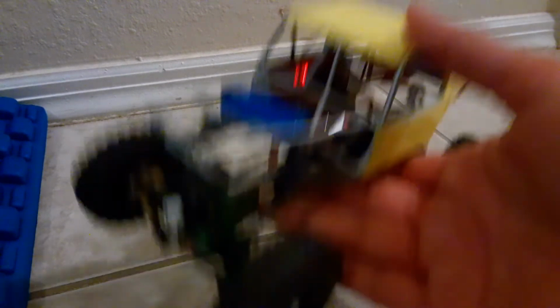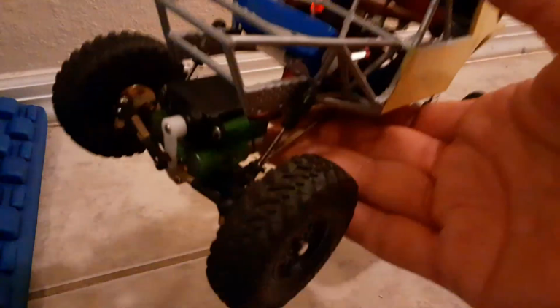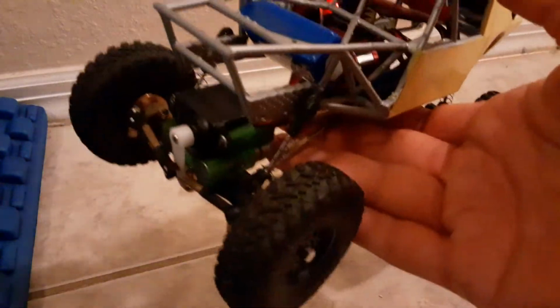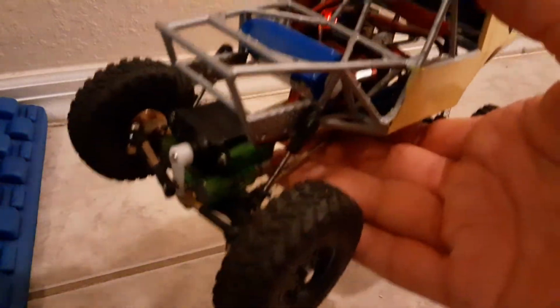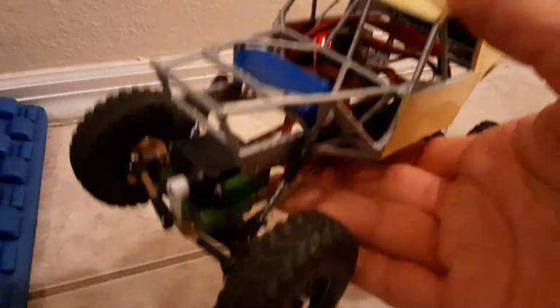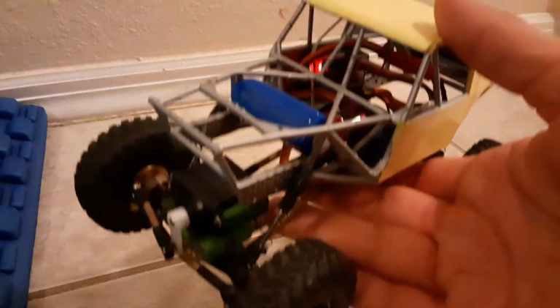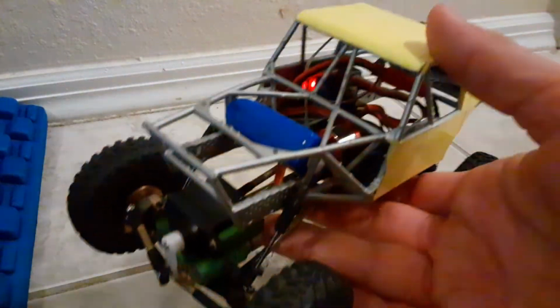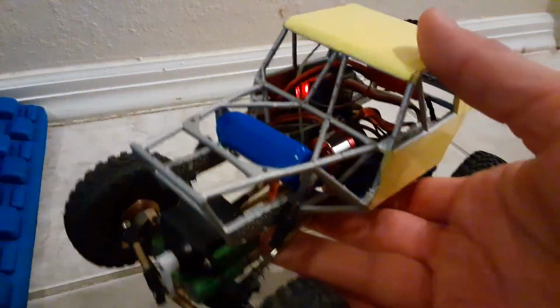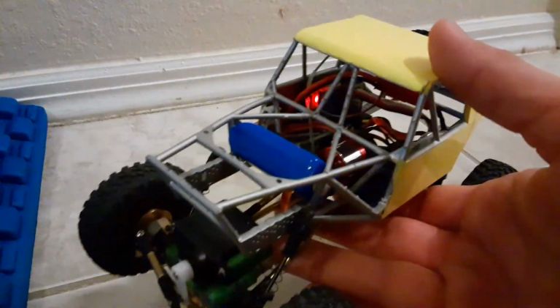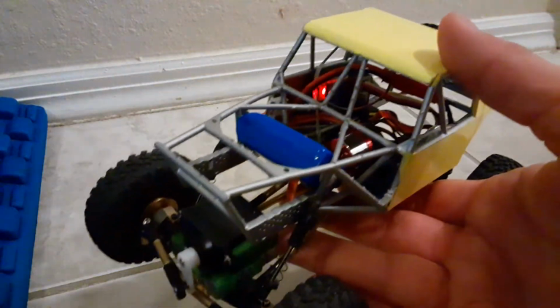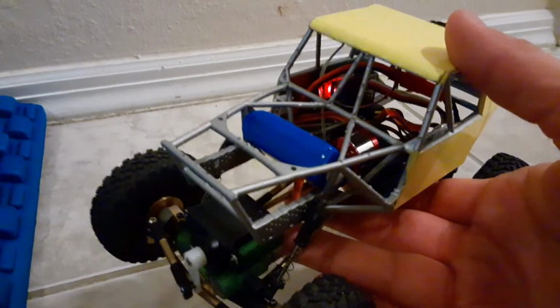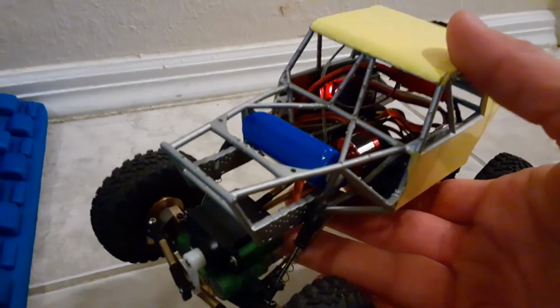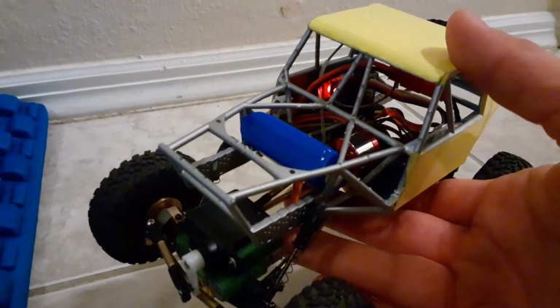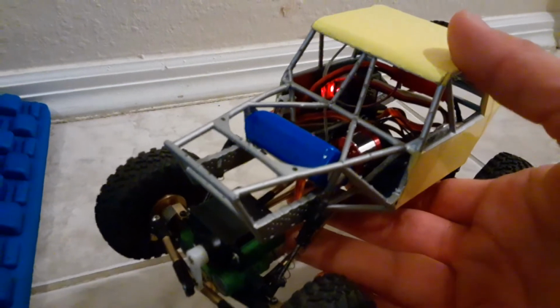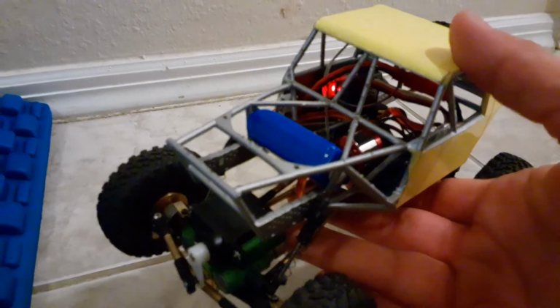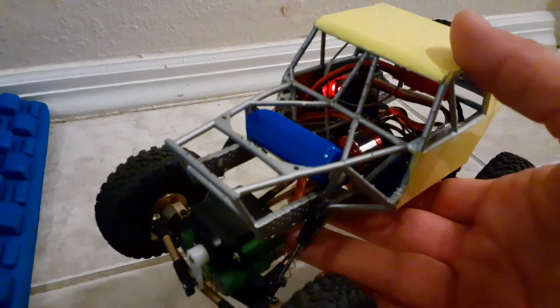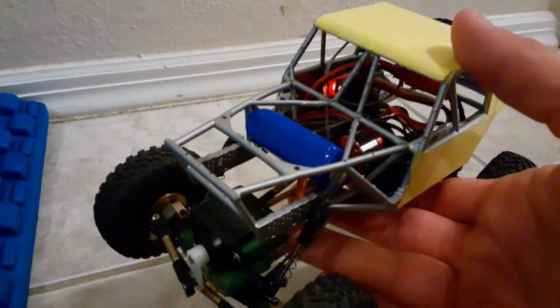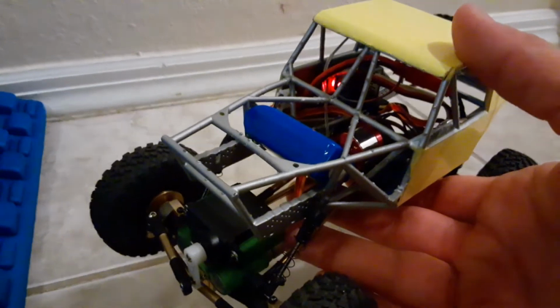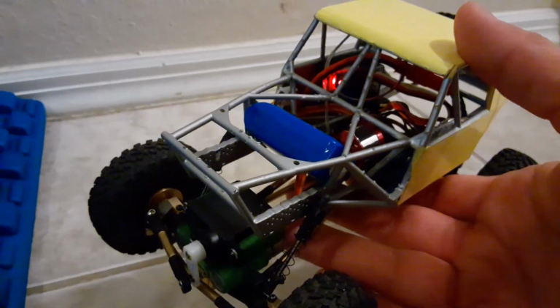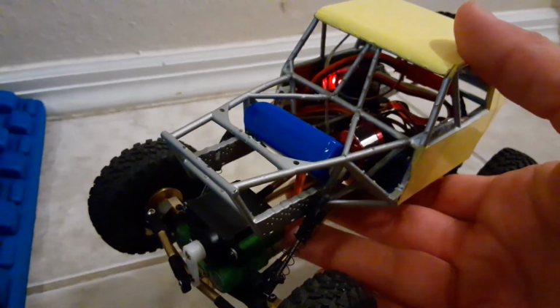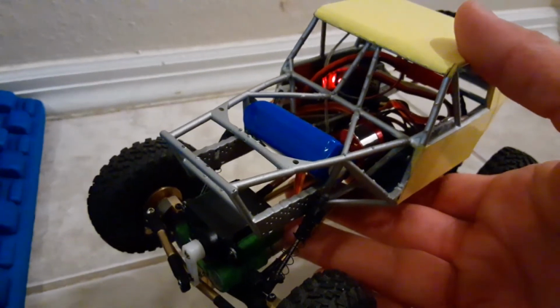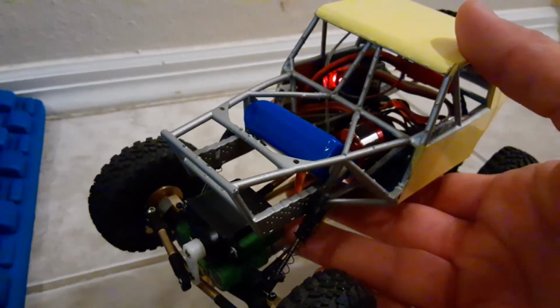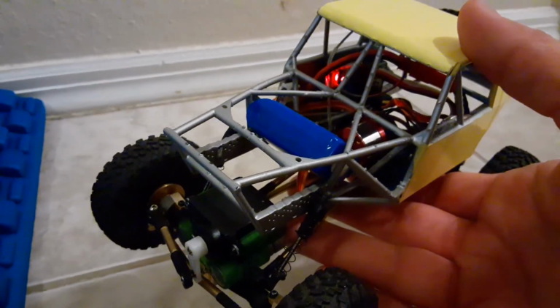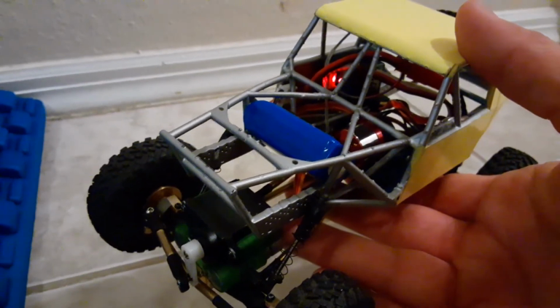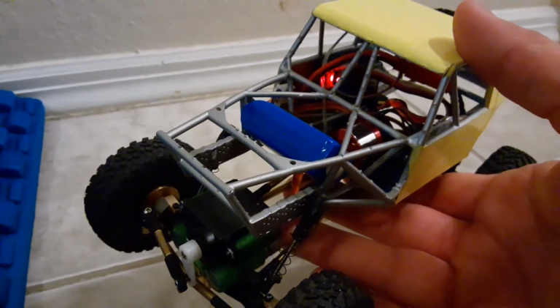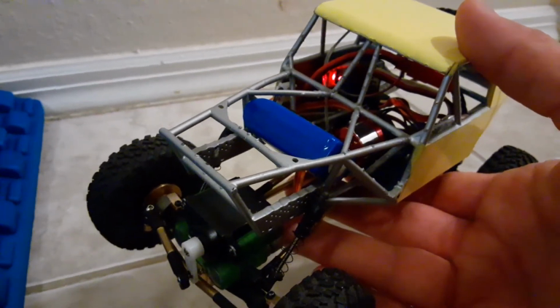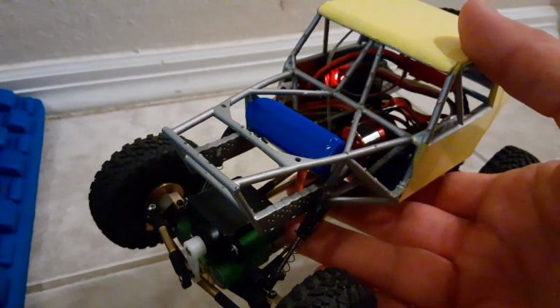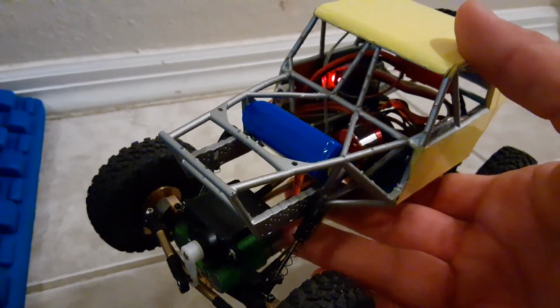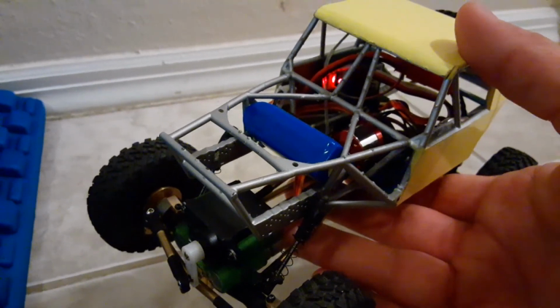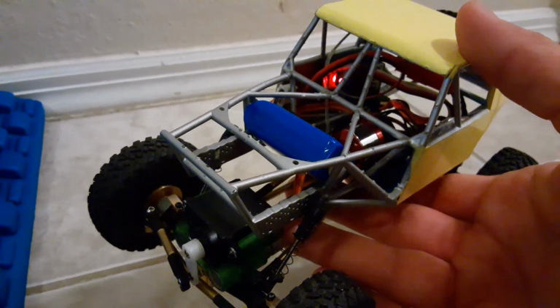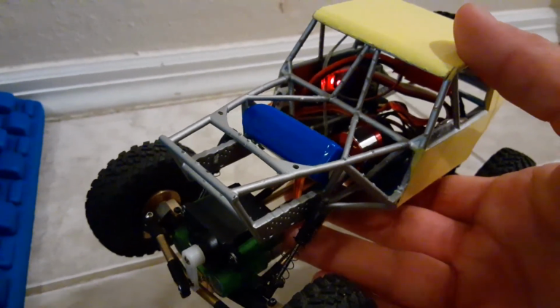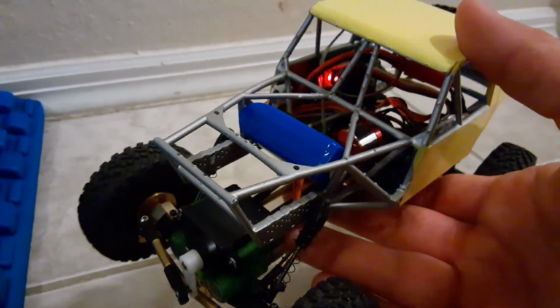I think I like it. Let me know what you think. Thanks for watching.